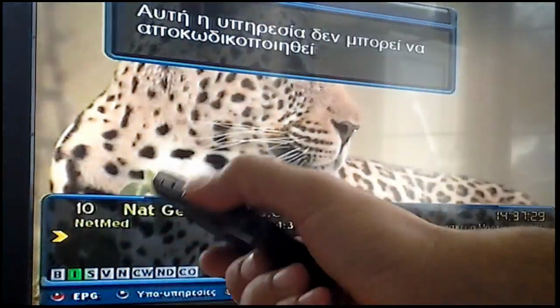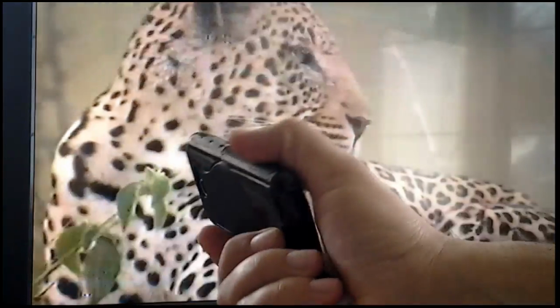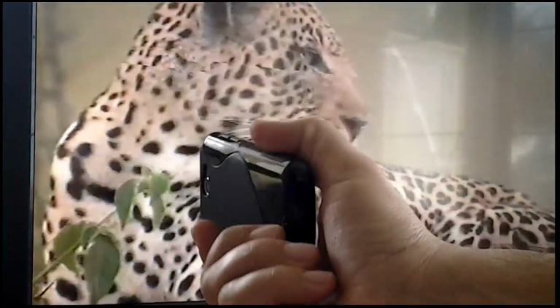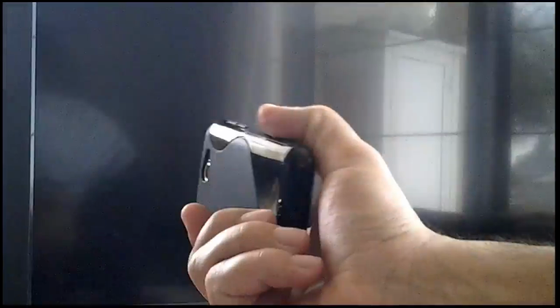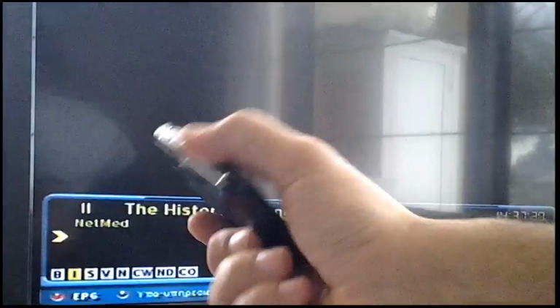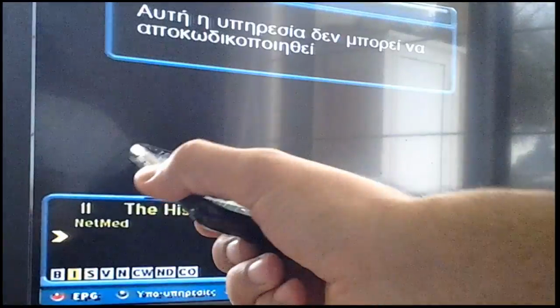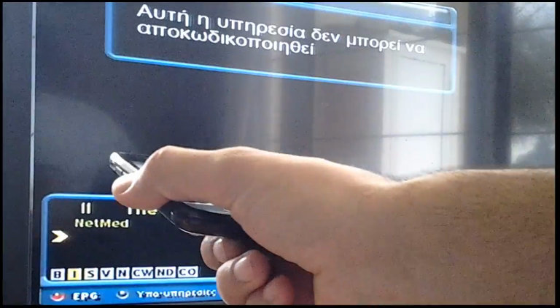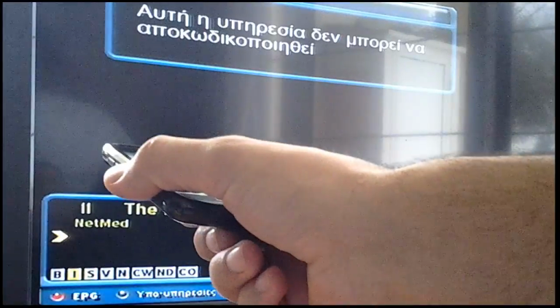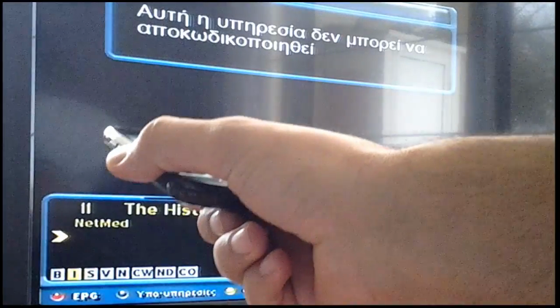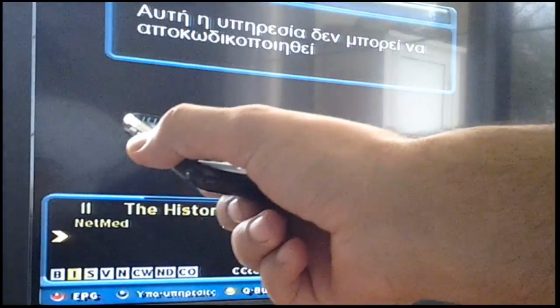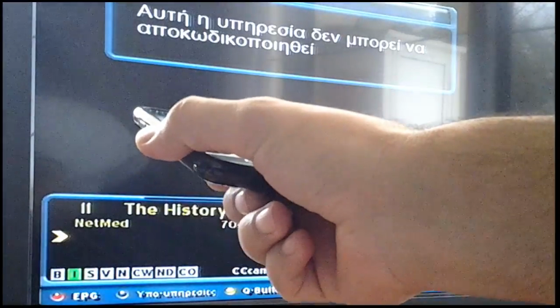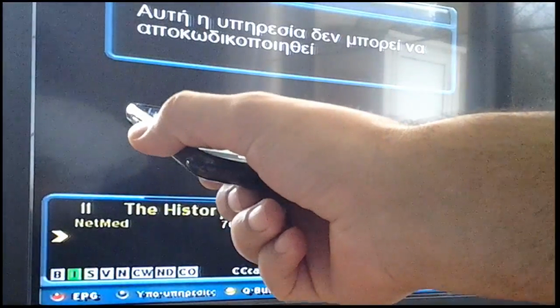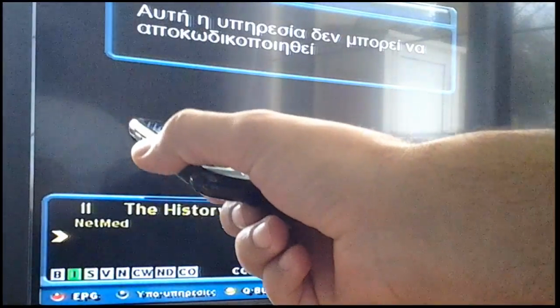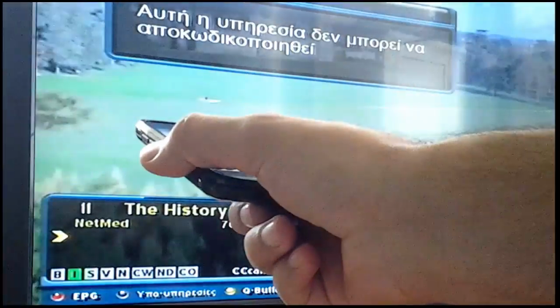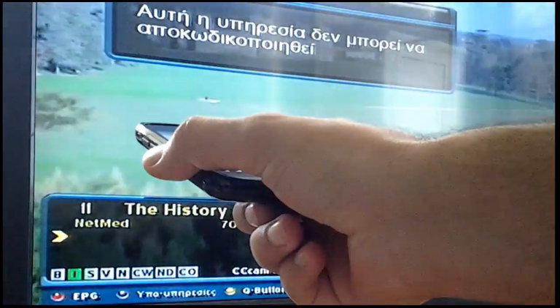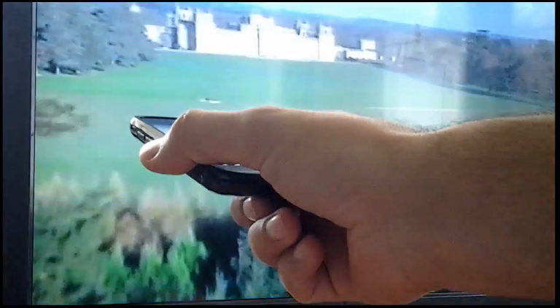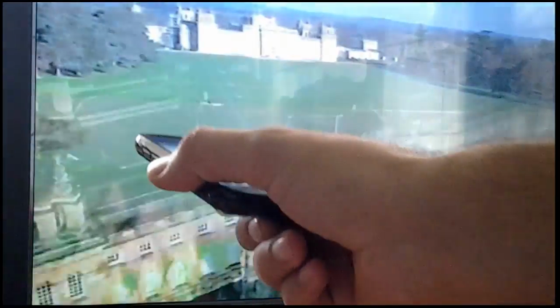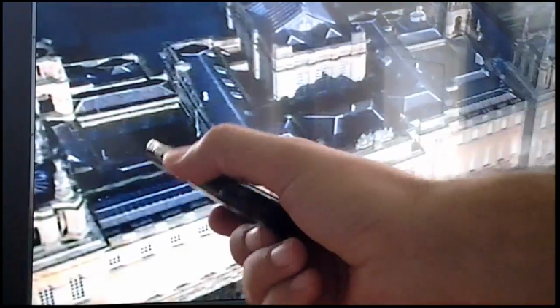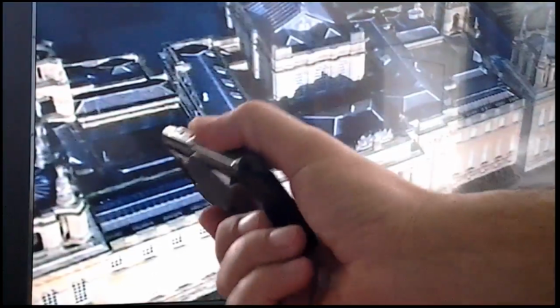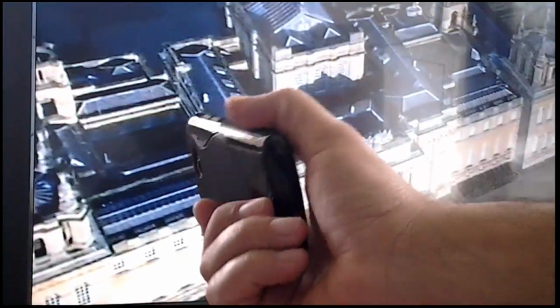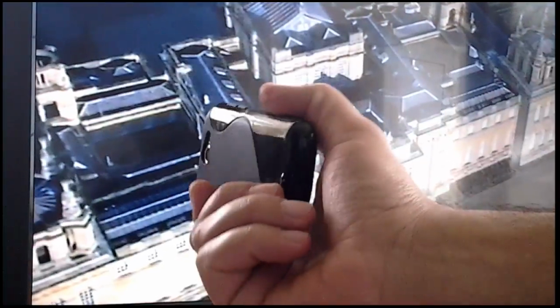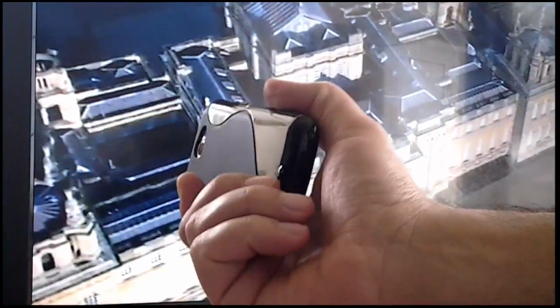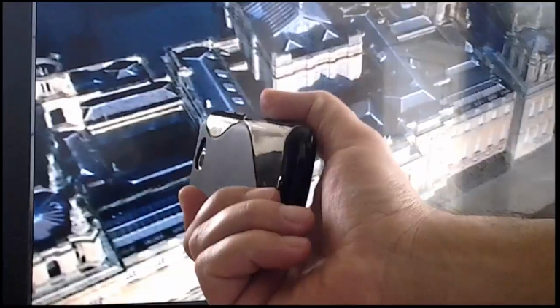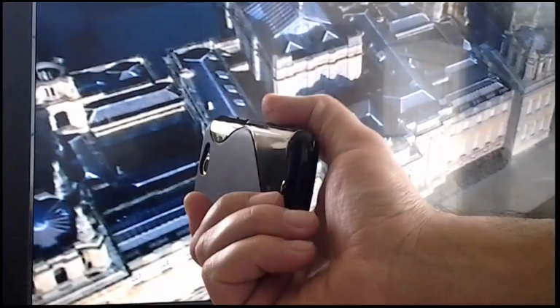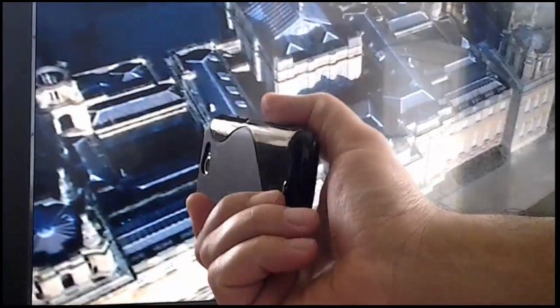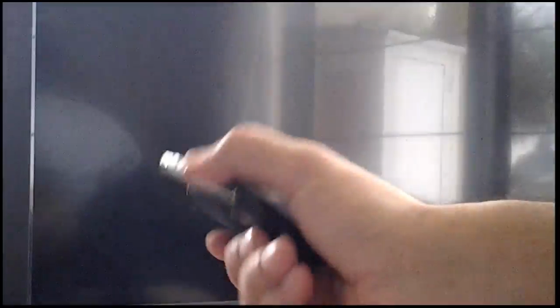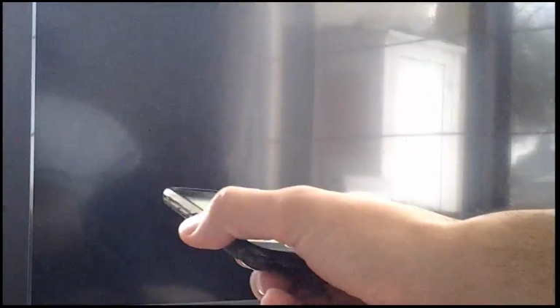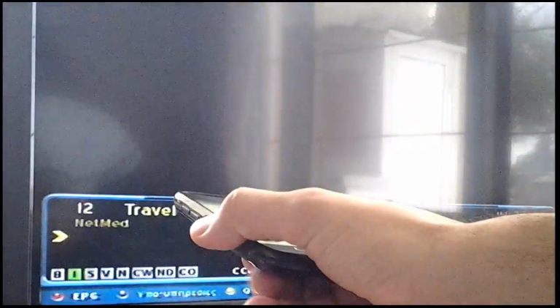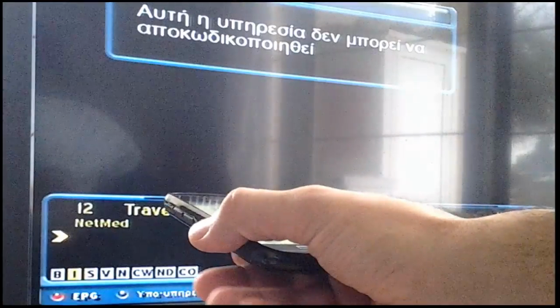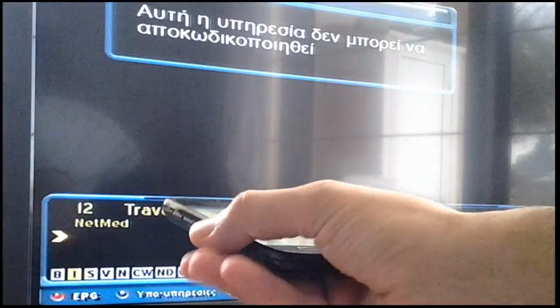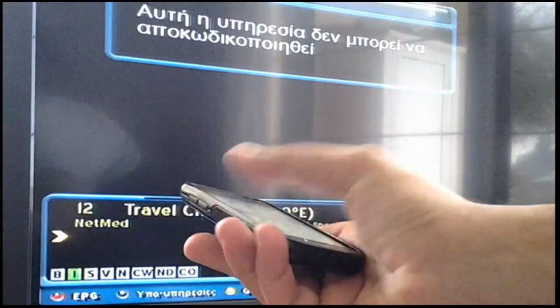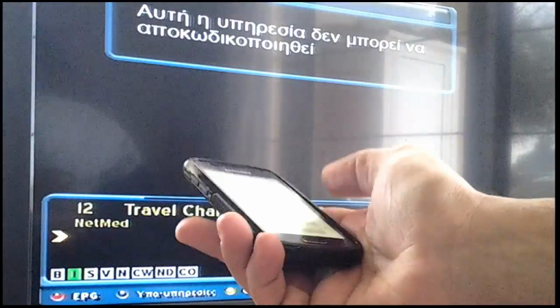Tilt left is like remote control channel down. Right tilt is like remote control channel up.